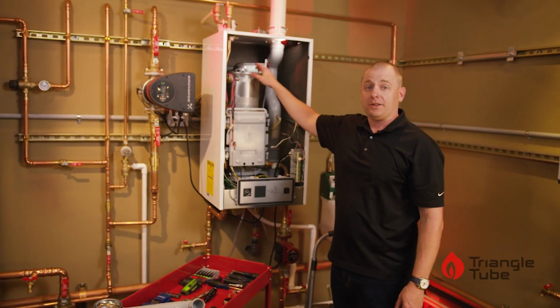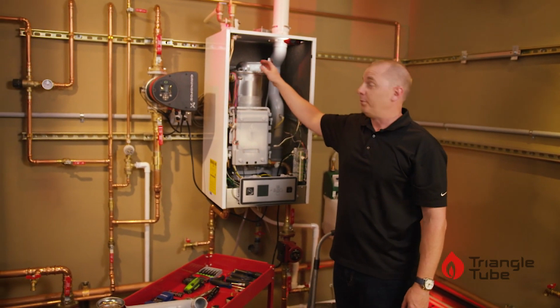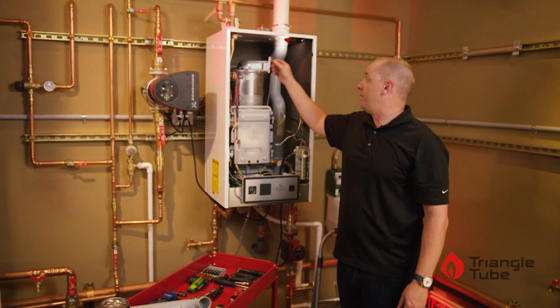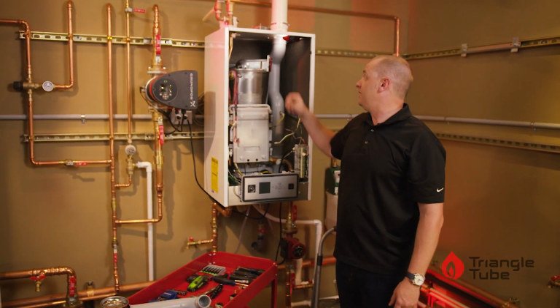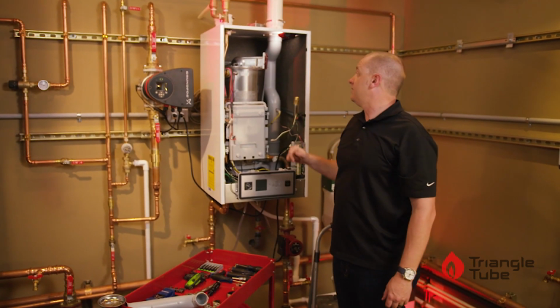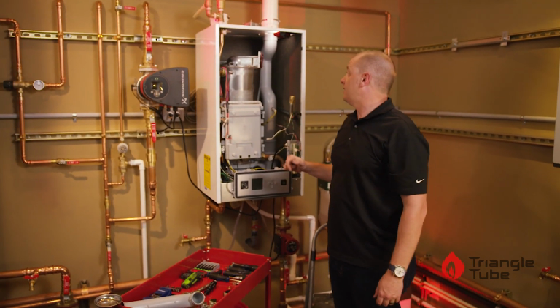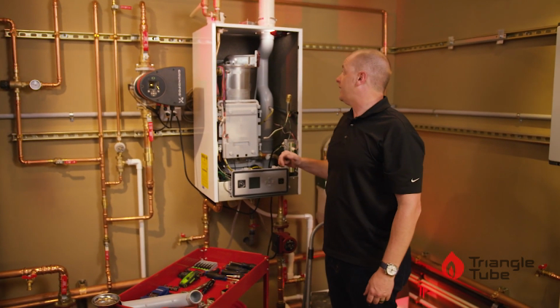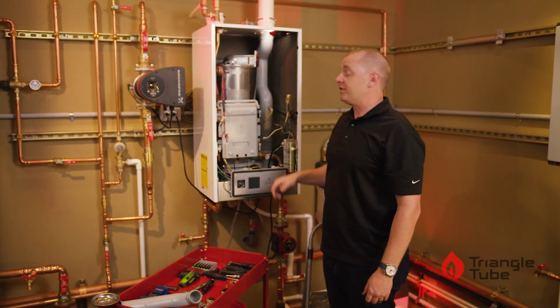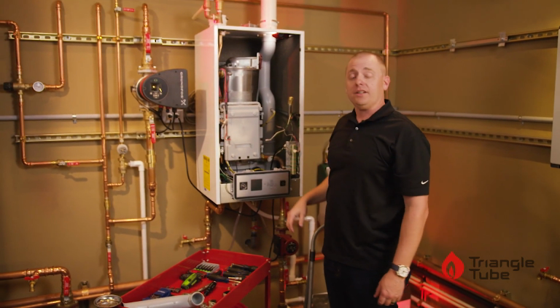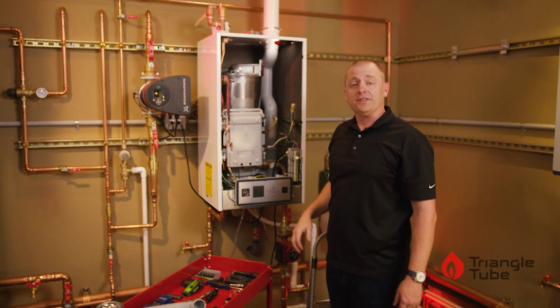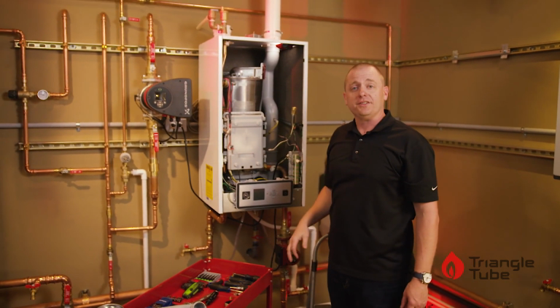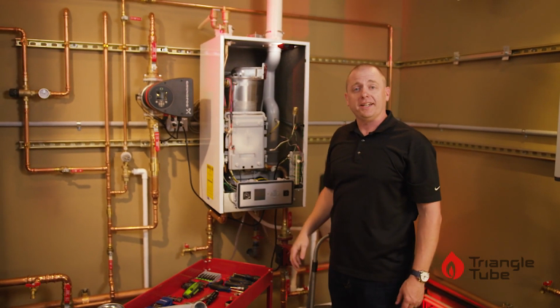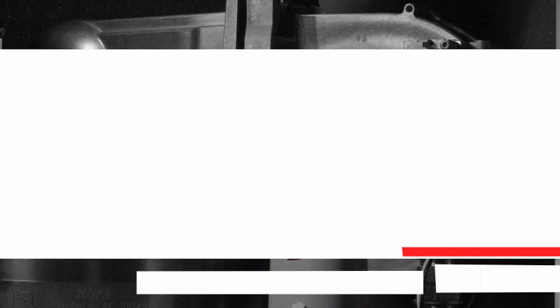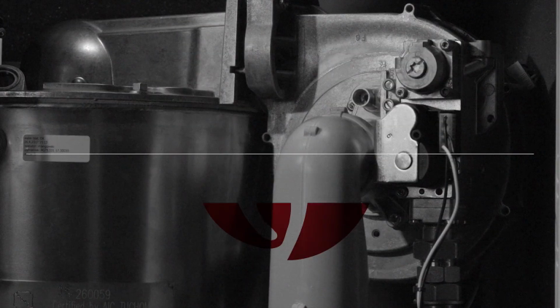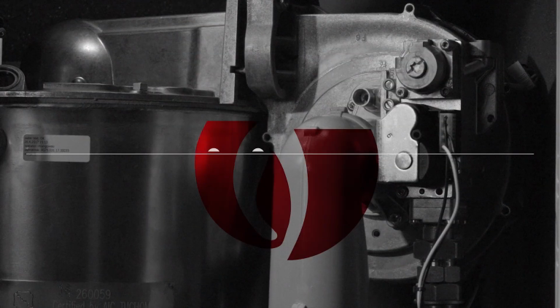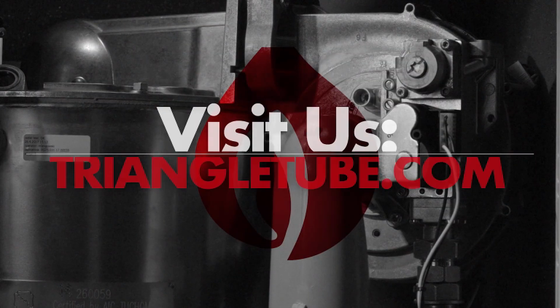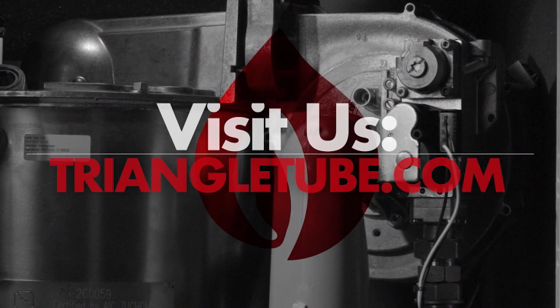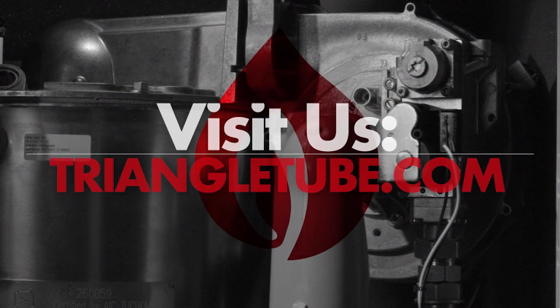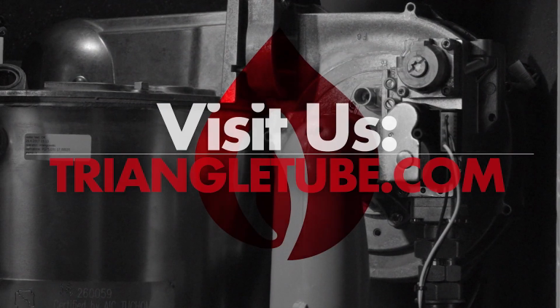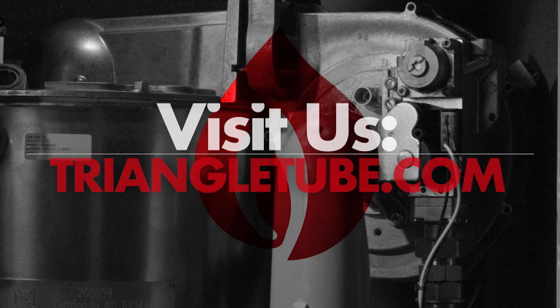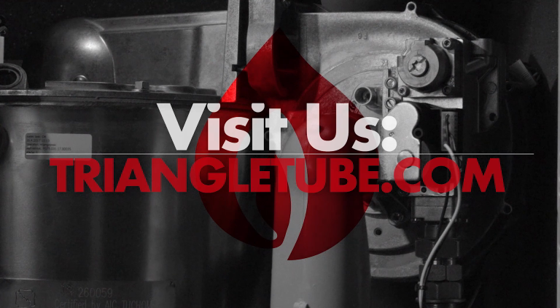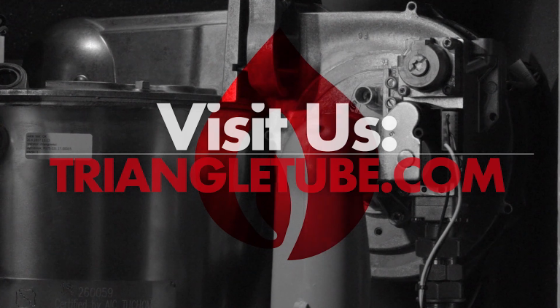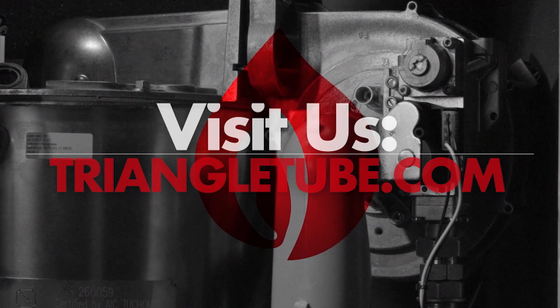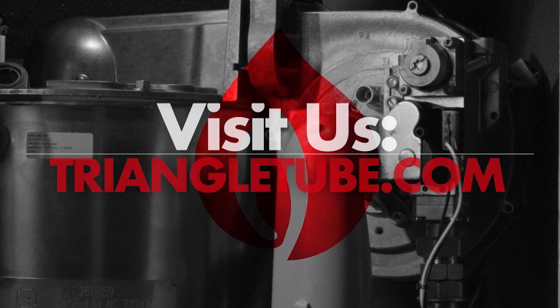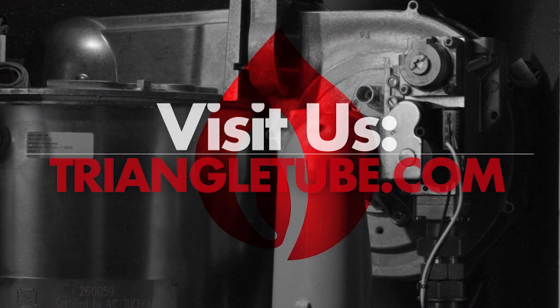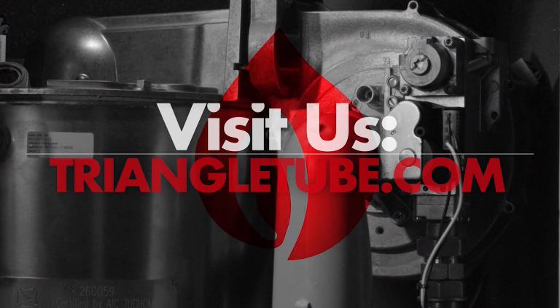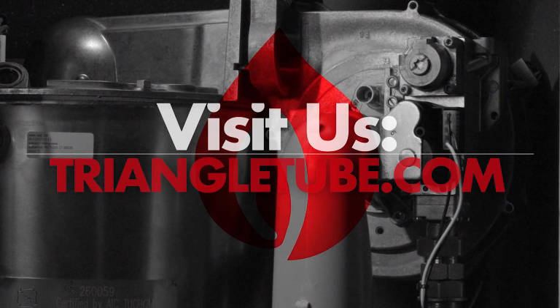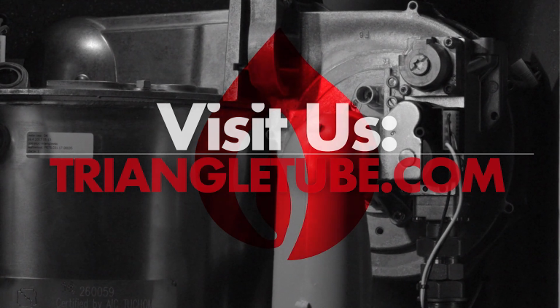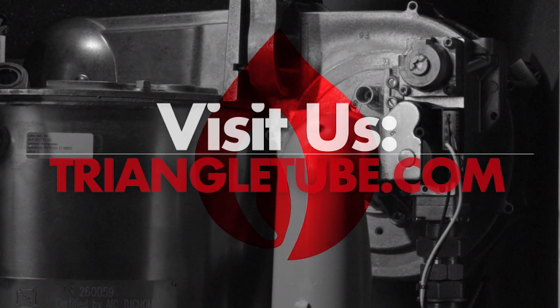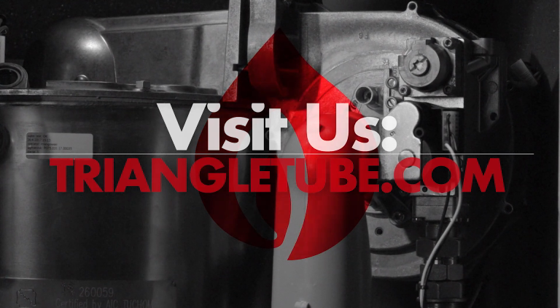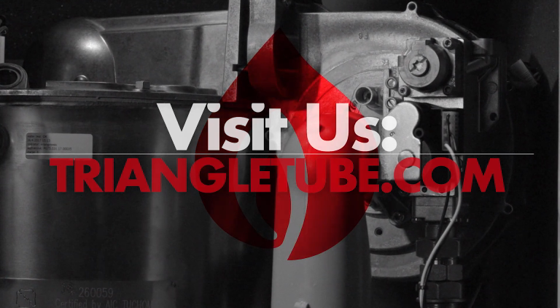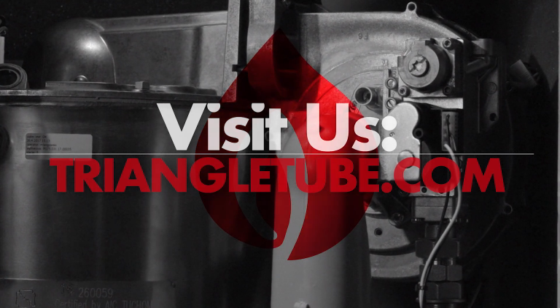Hope we answered any questions you had. For more in-depth information, please visit us at TriangleTube.com.